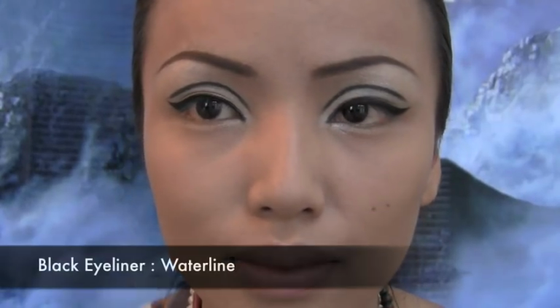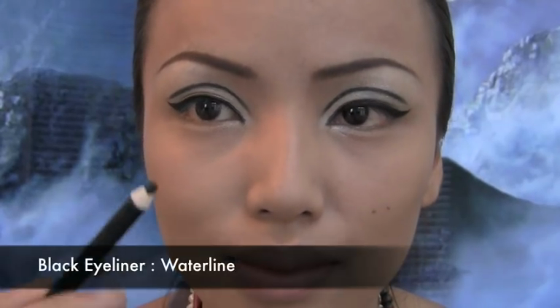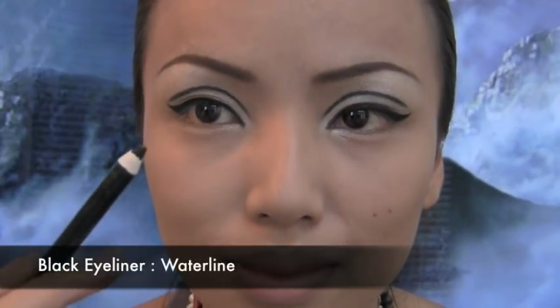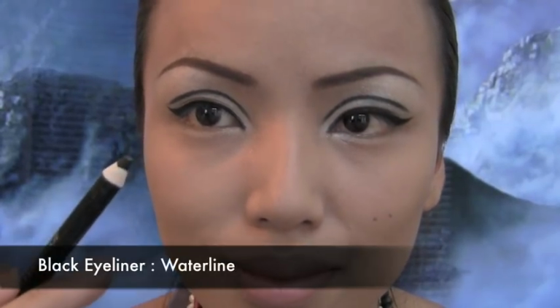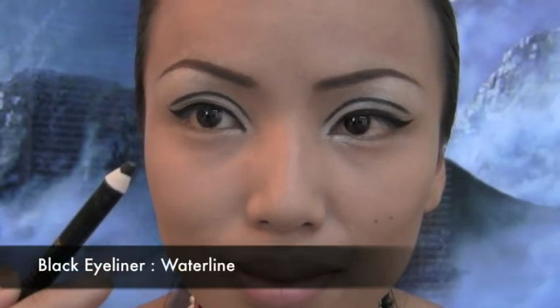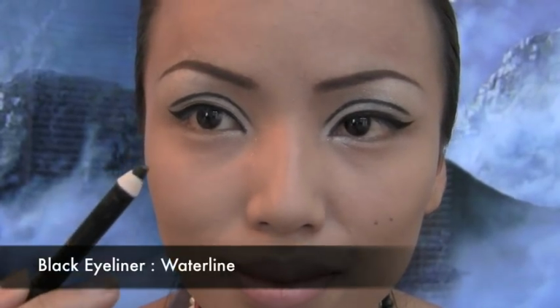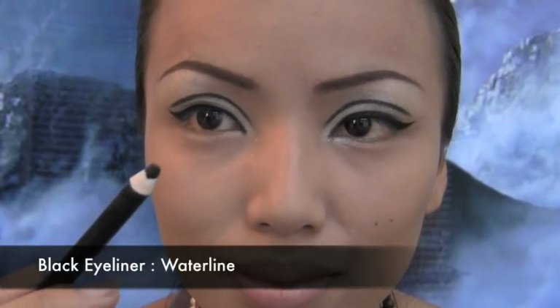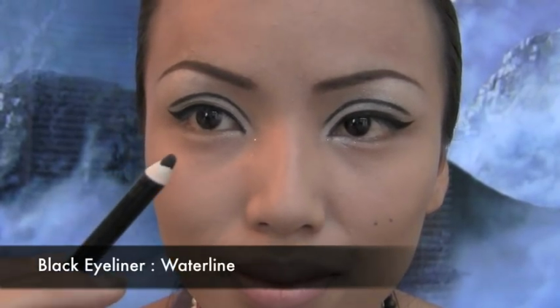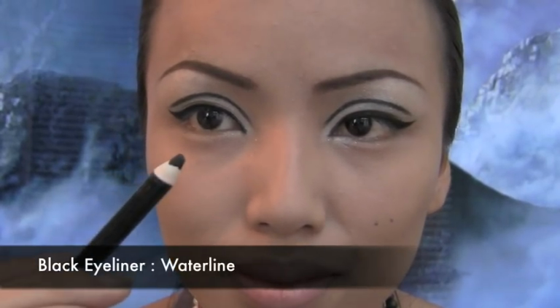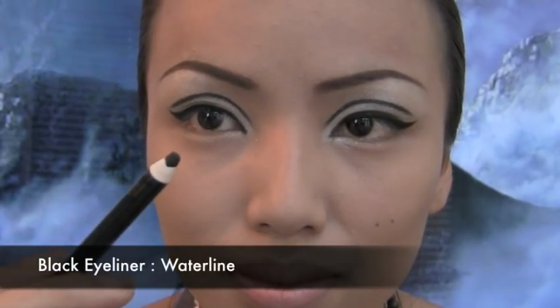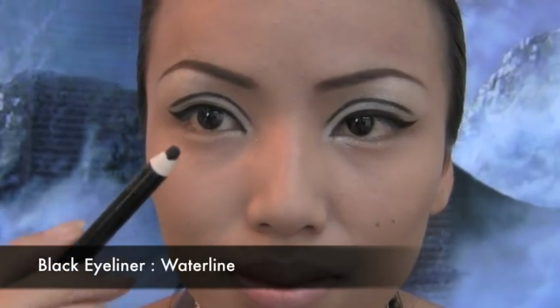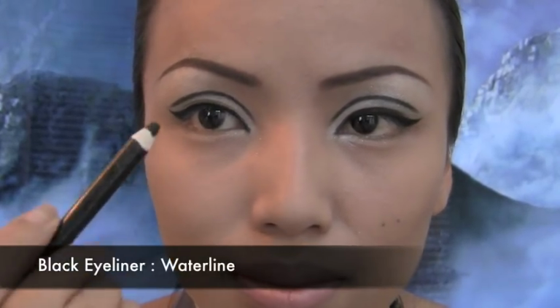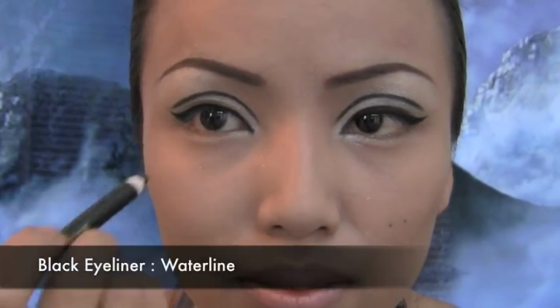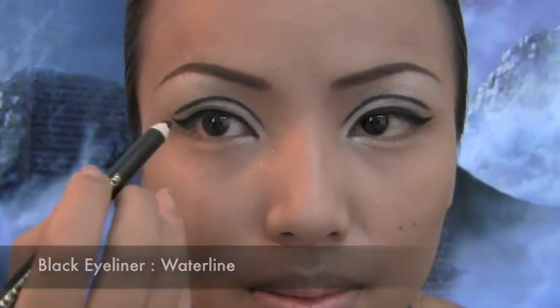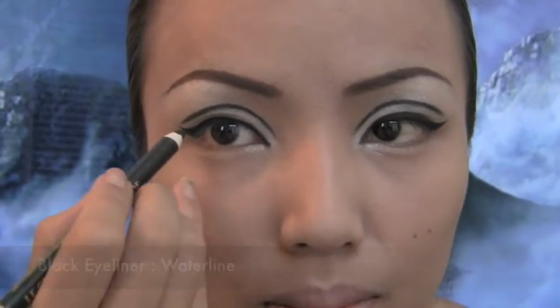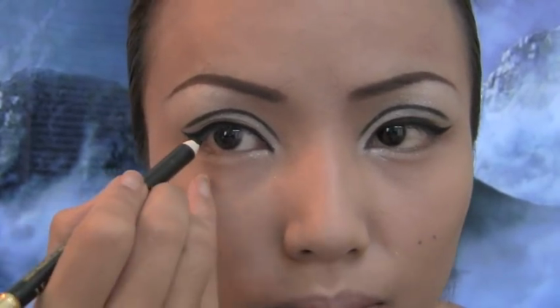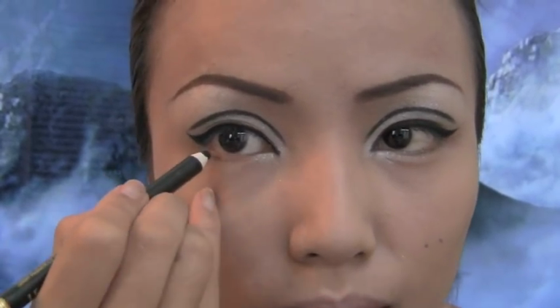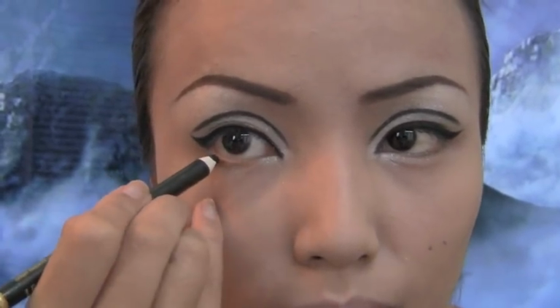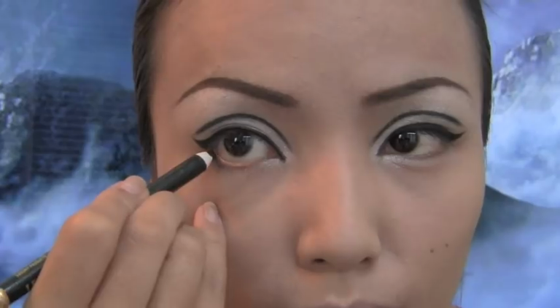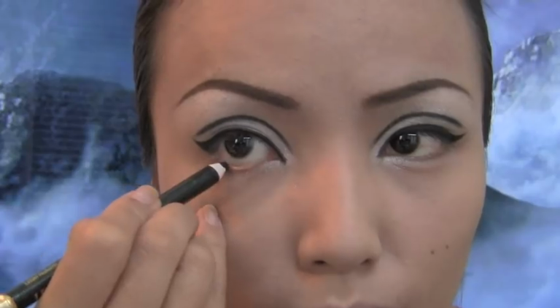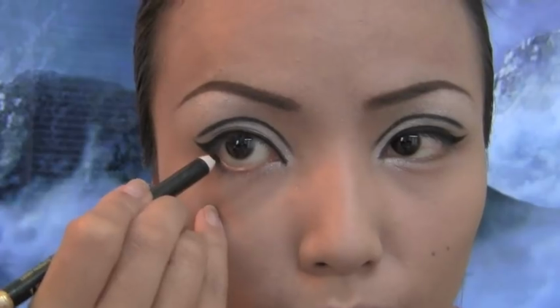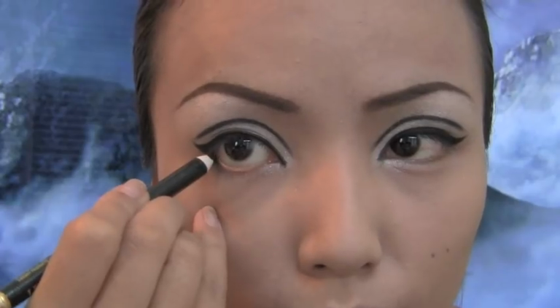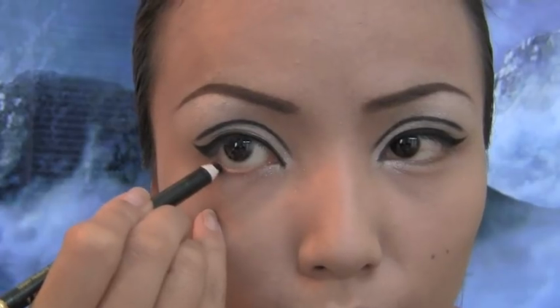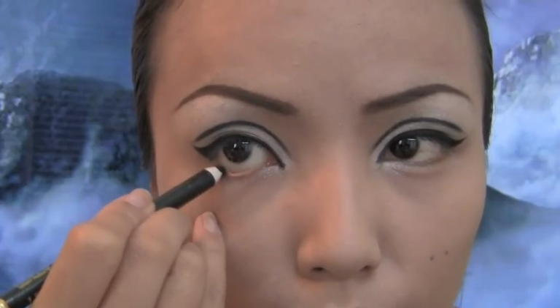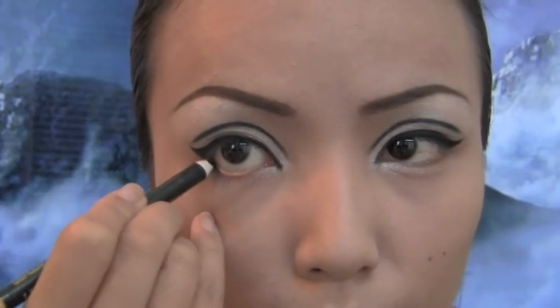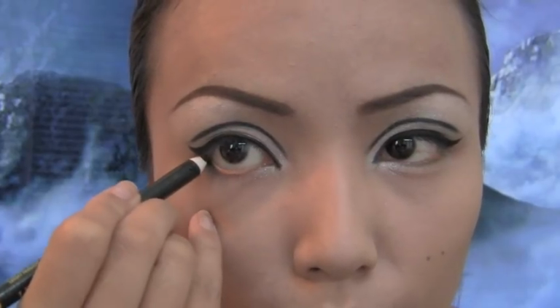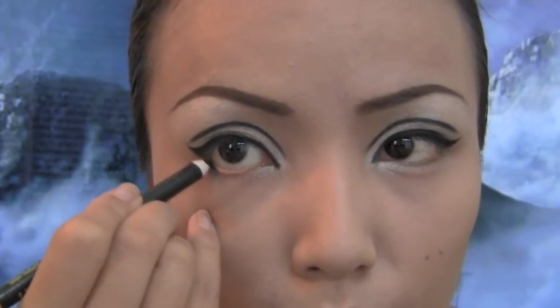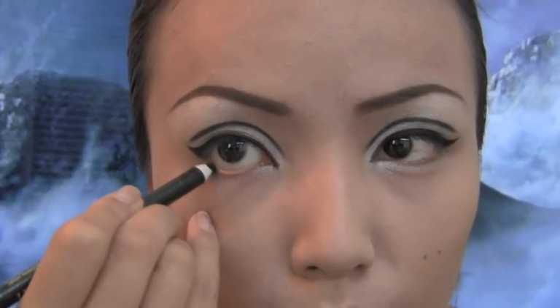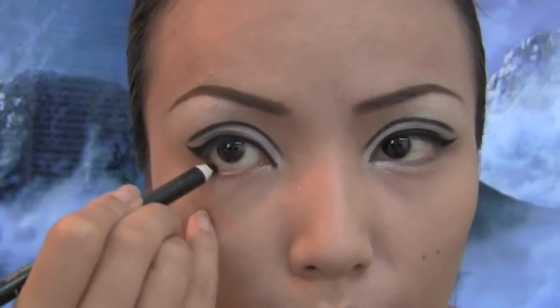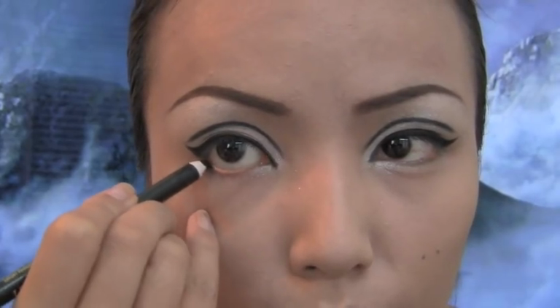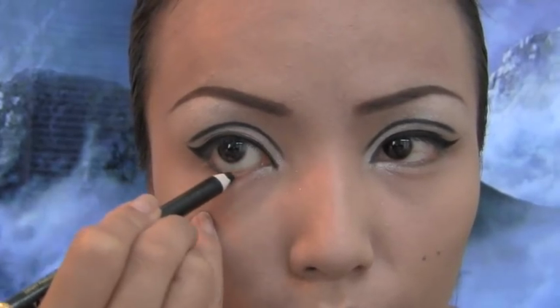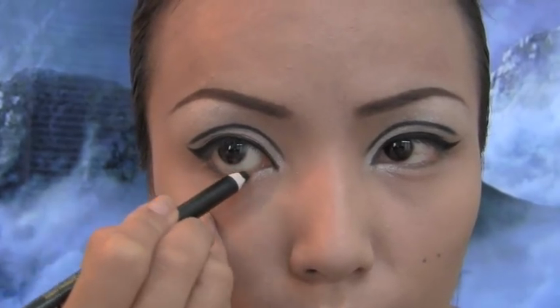For my waterline, I'll be using a thinner black eyeliner and this is going to make the application easier.